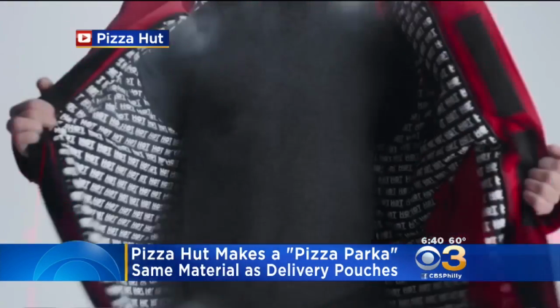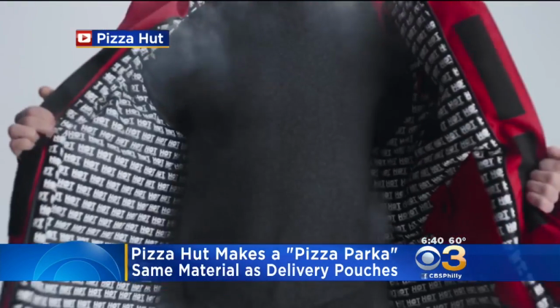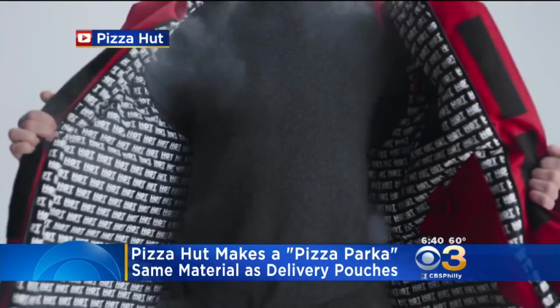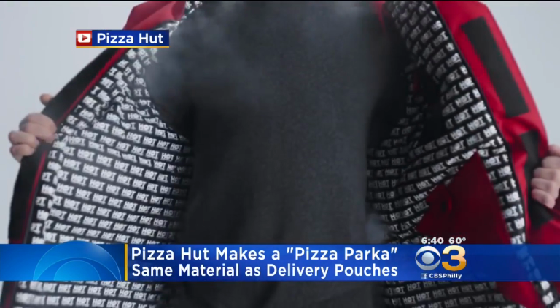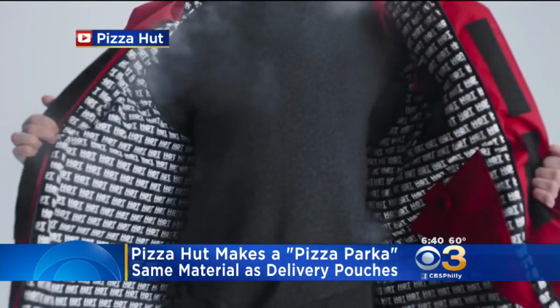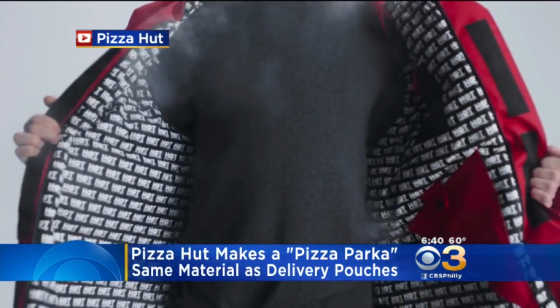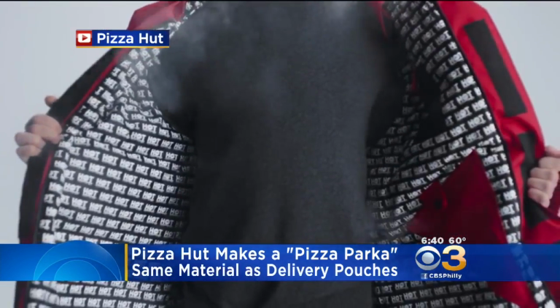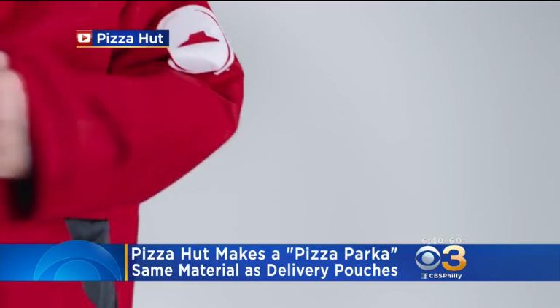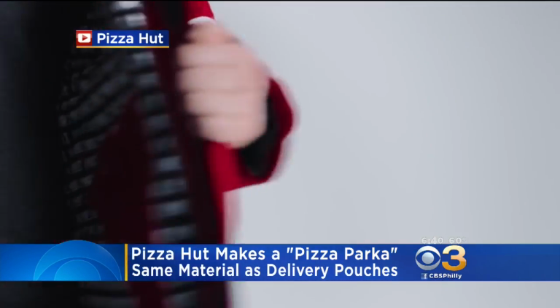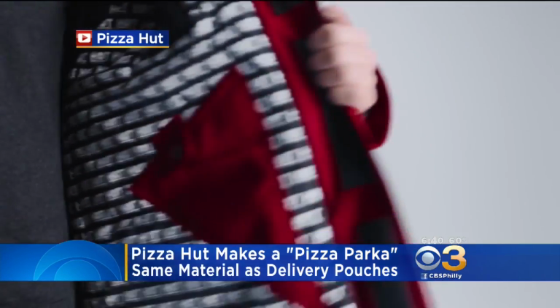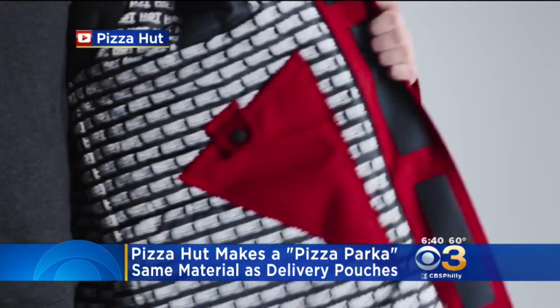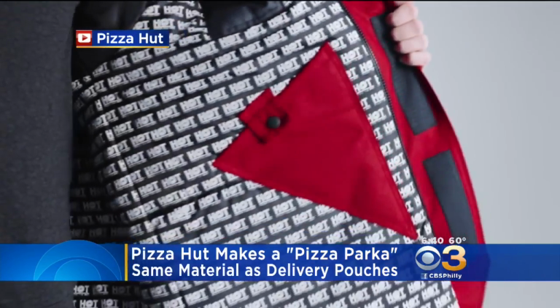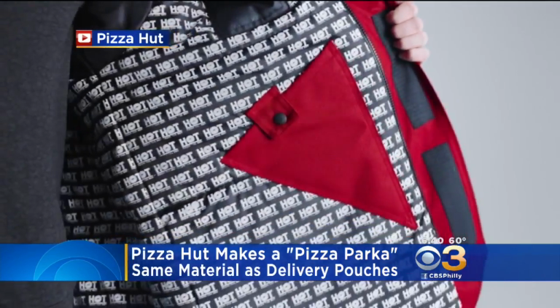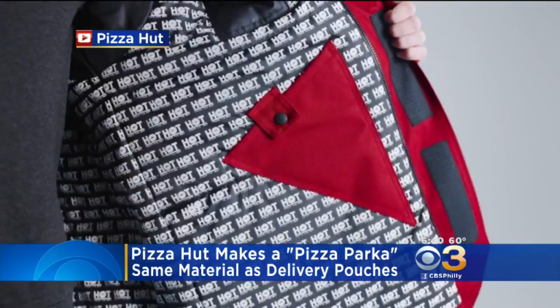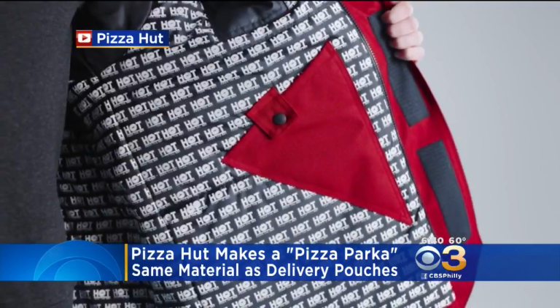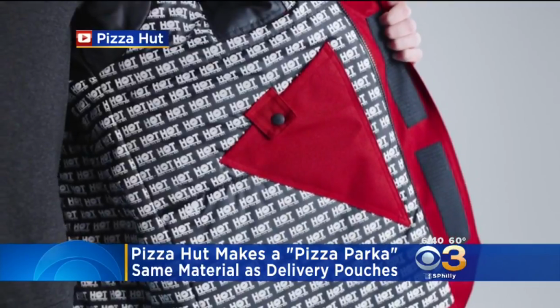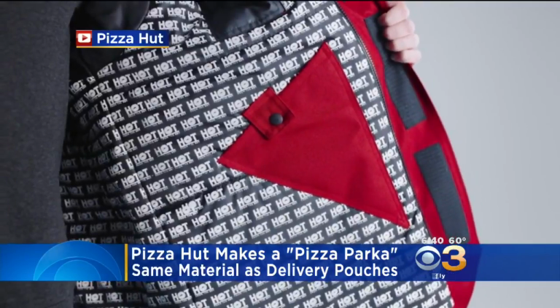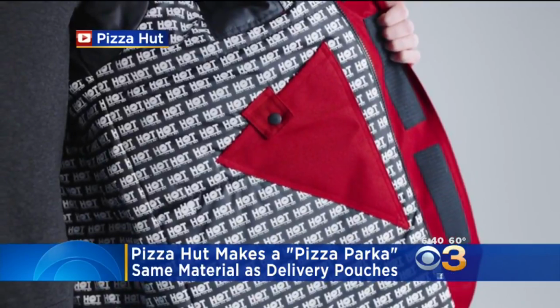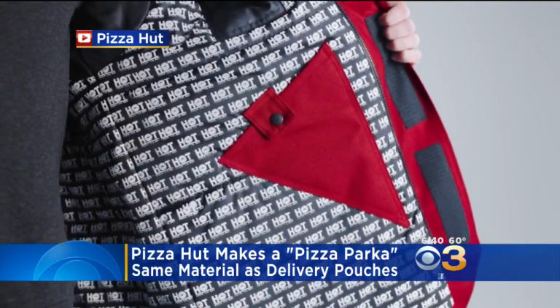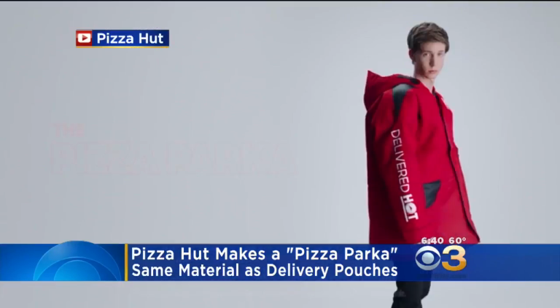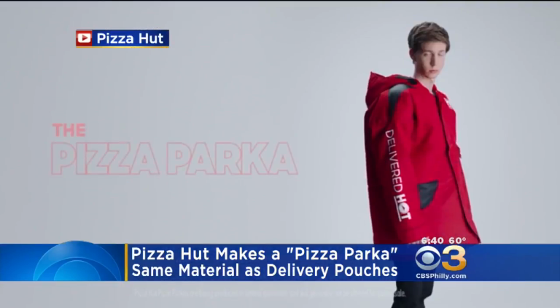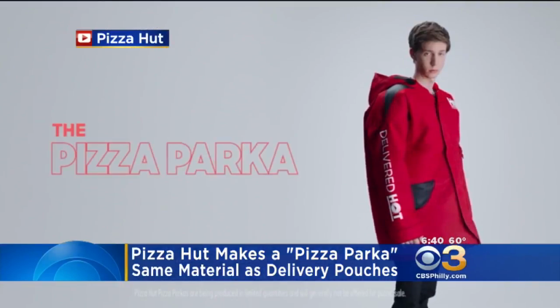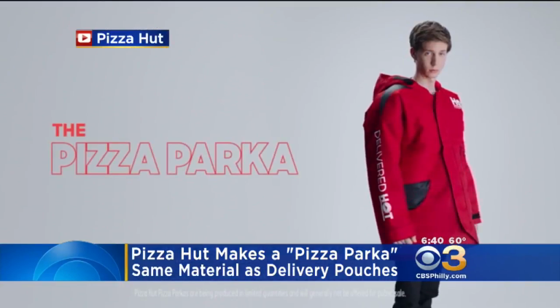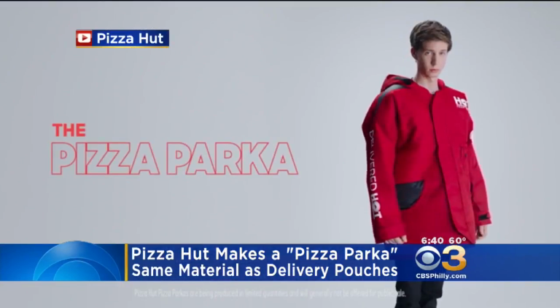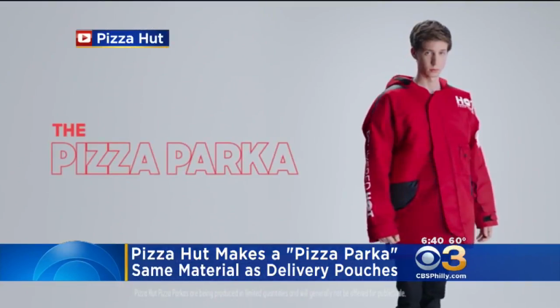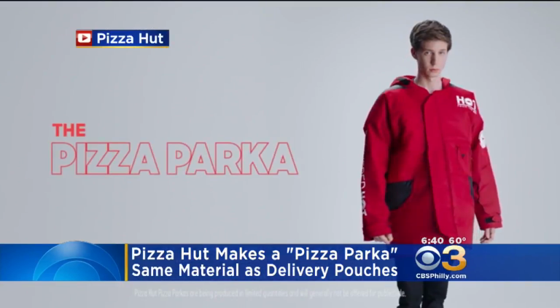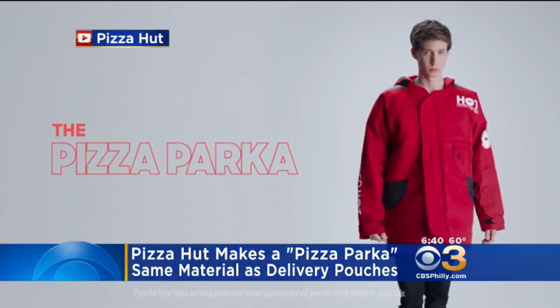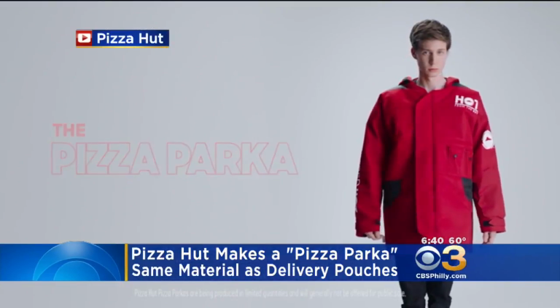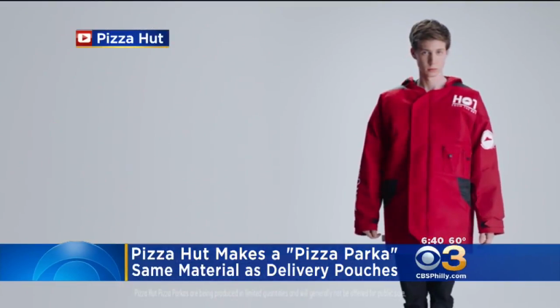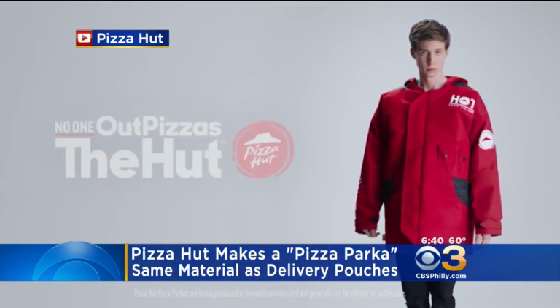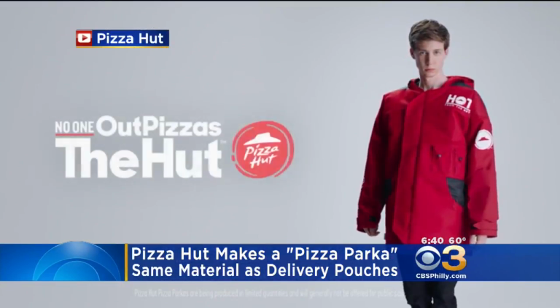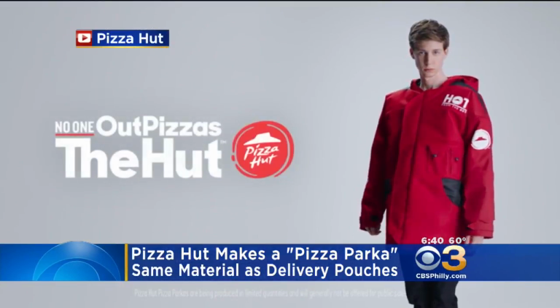The jacket will not be available in stores, but you can enter to win one by ordering Pizza Hut online or through its app.